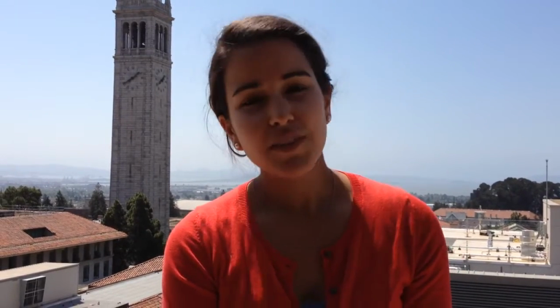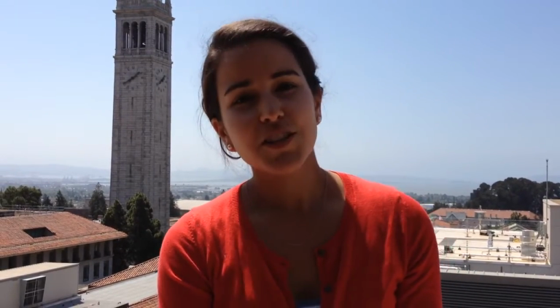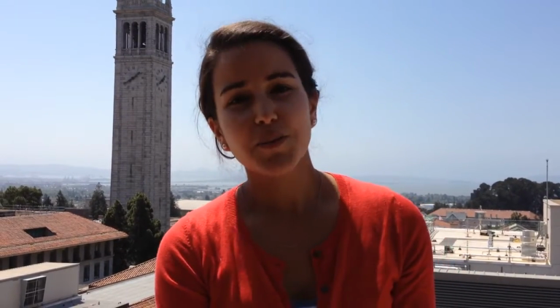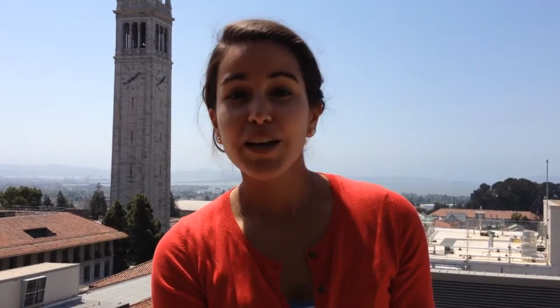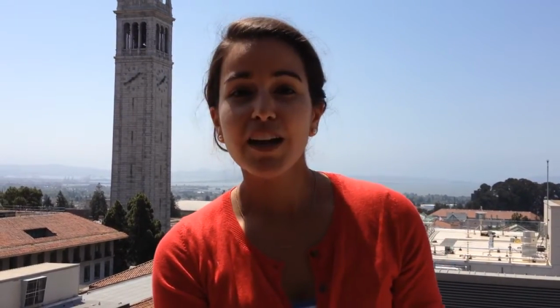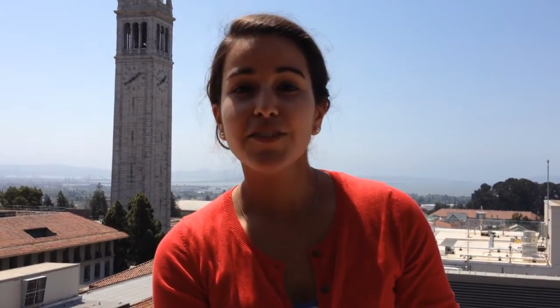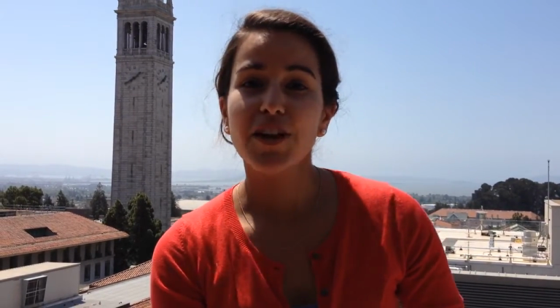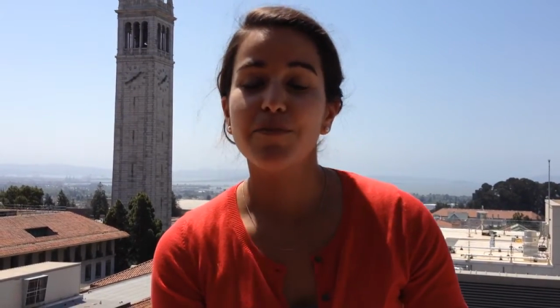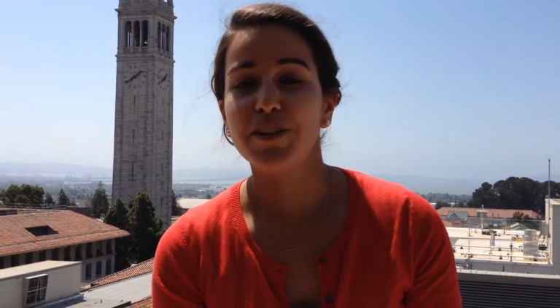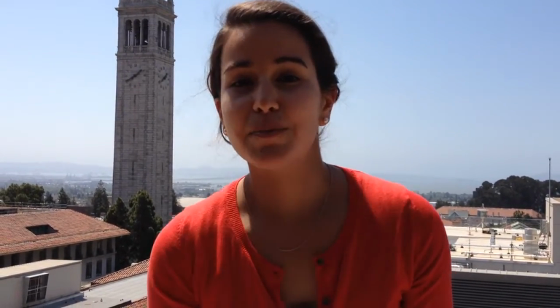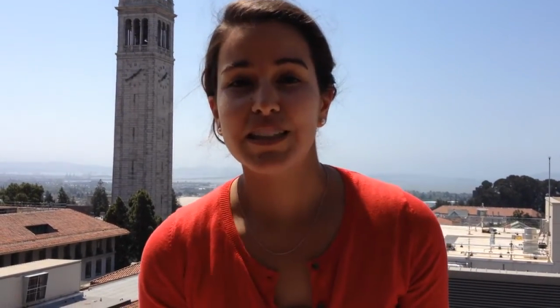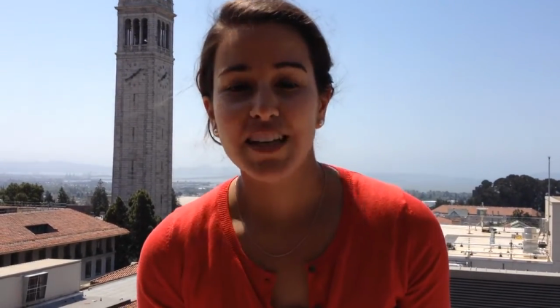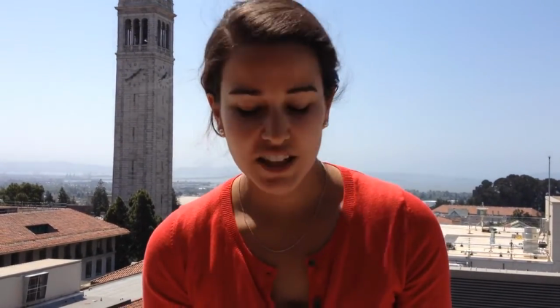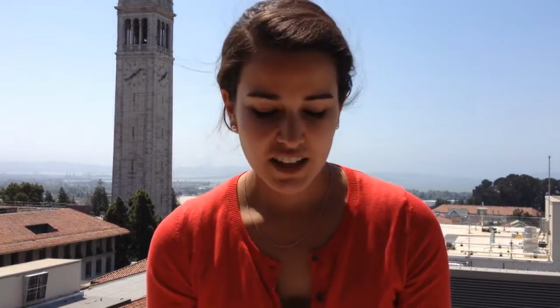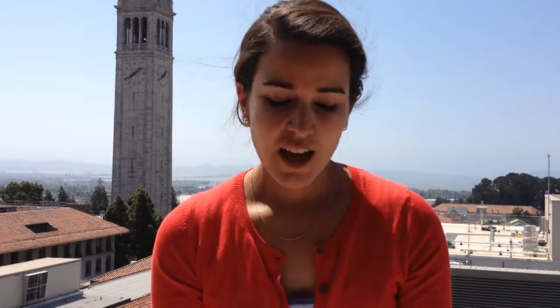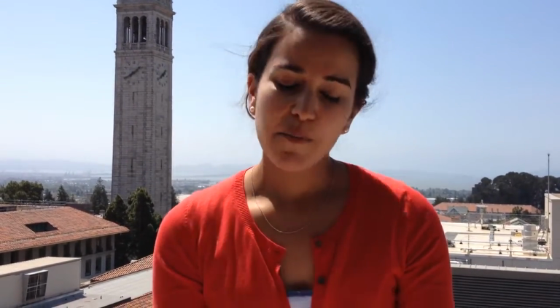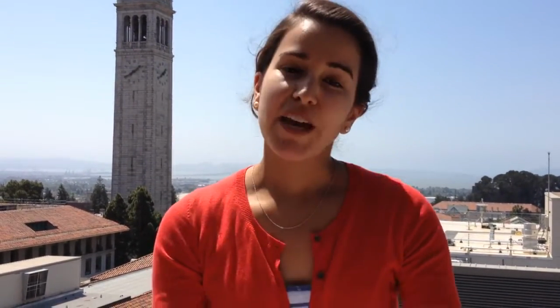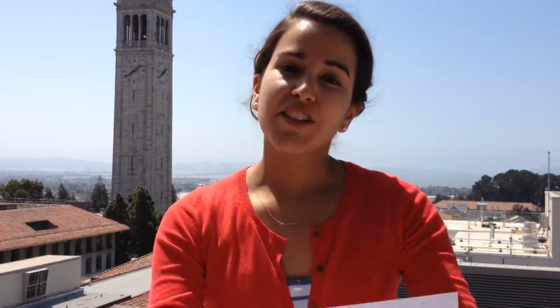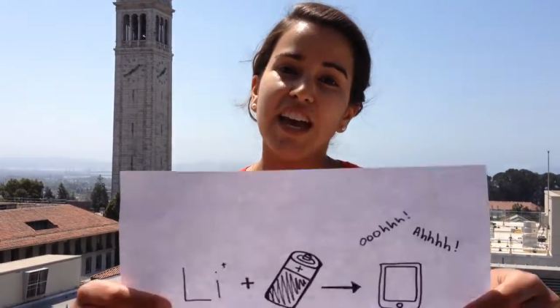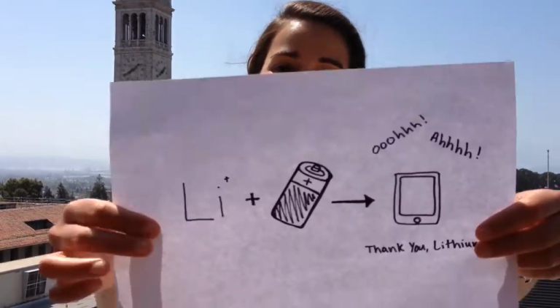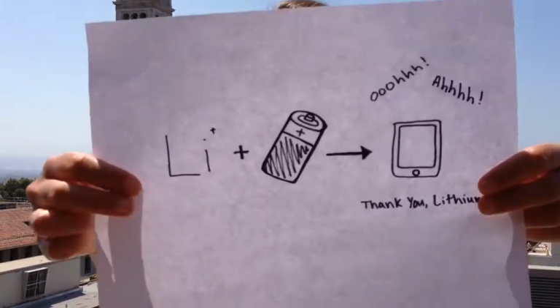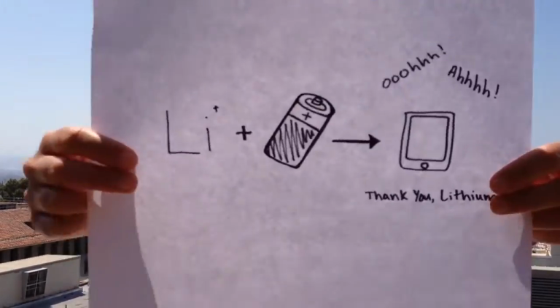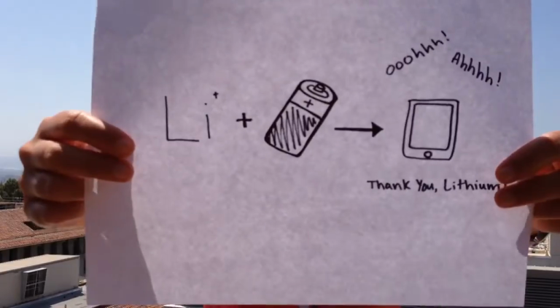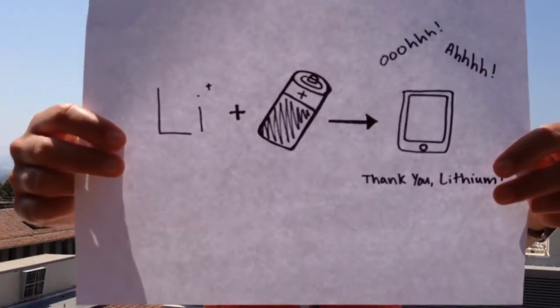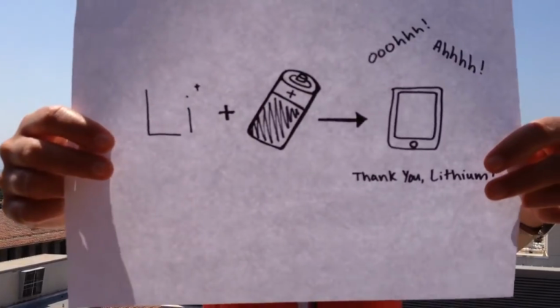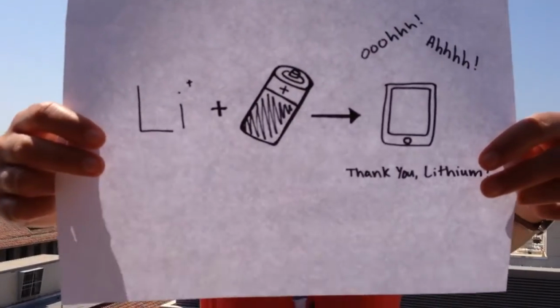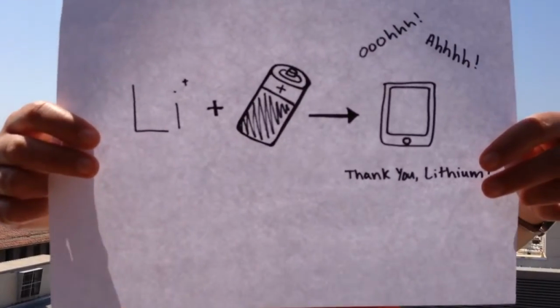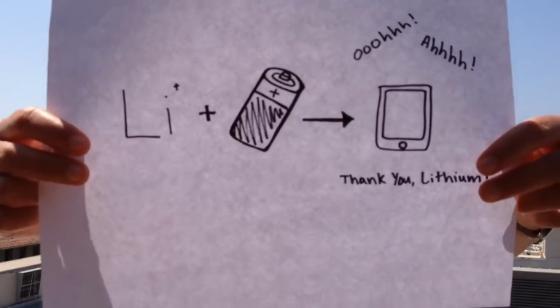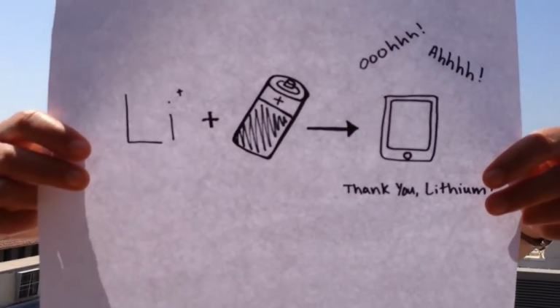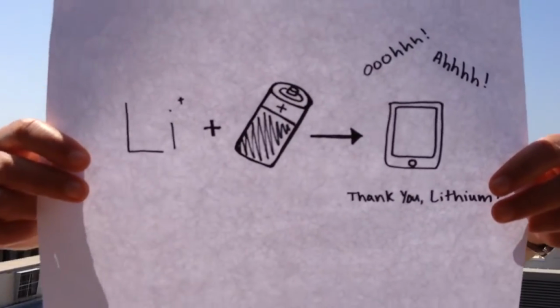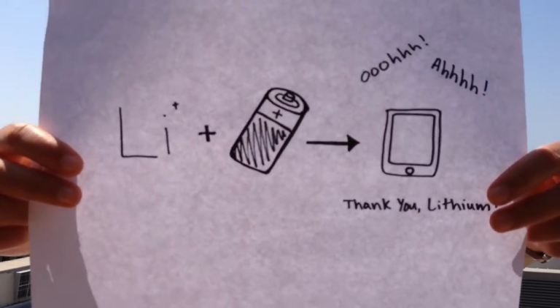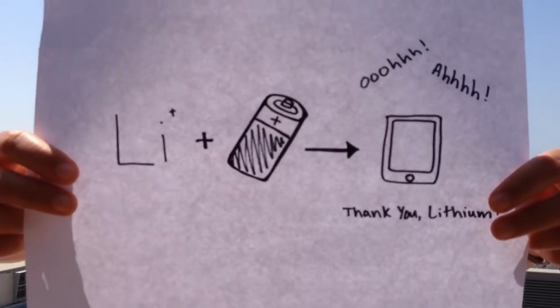So you might not have known it before this presentation, but you actually have a lot to be thankful to lithium for.